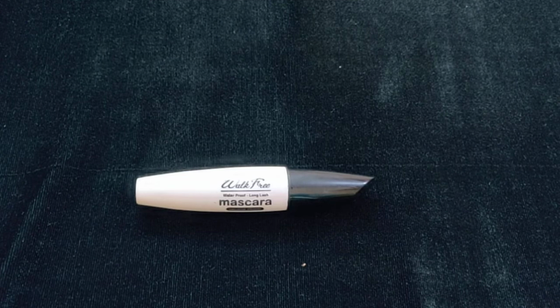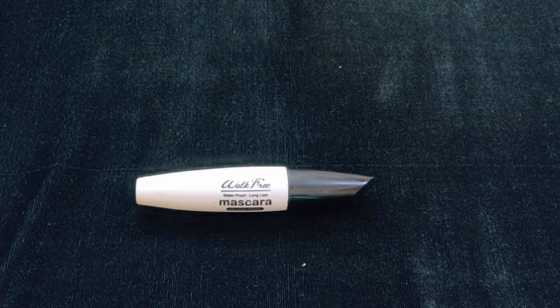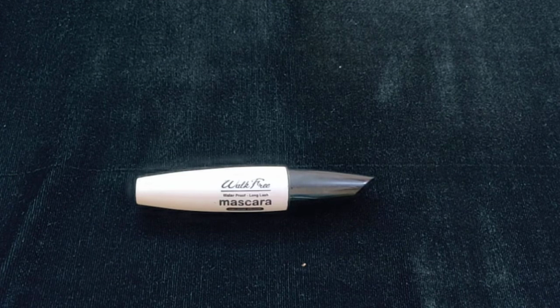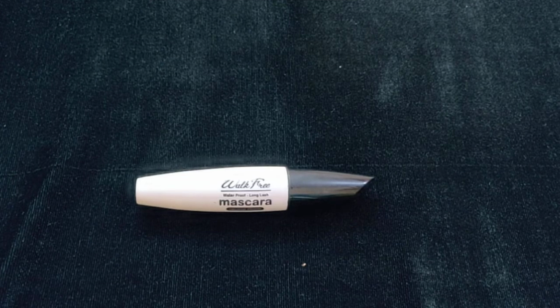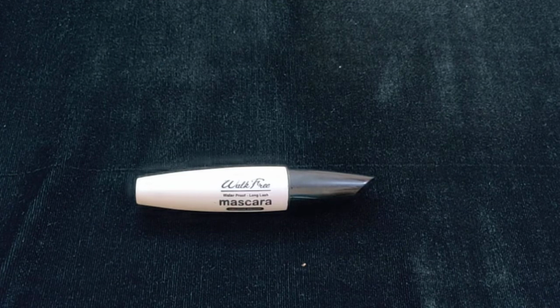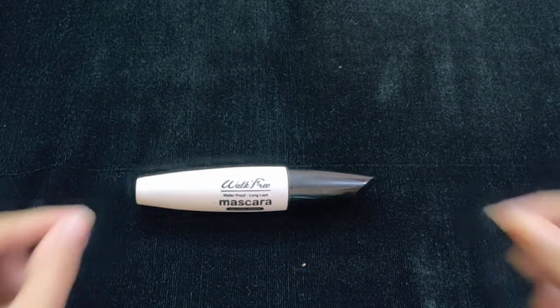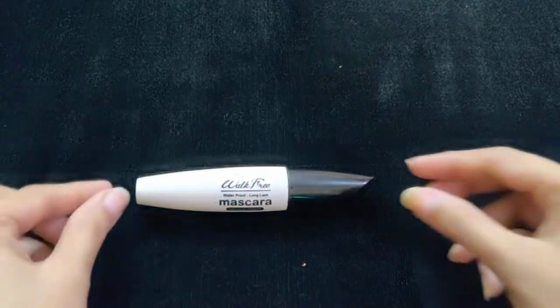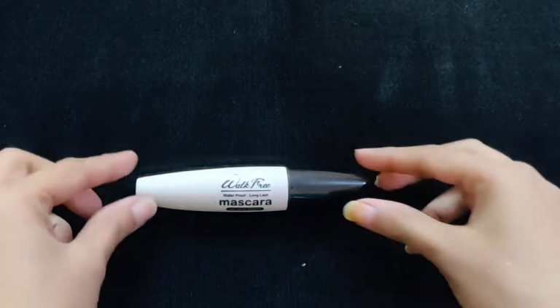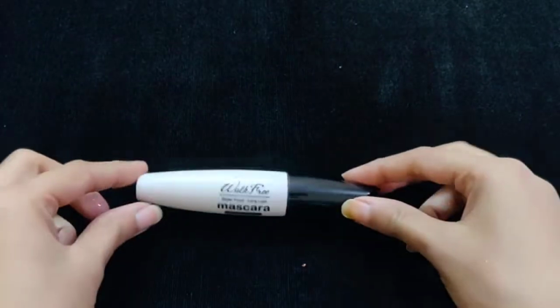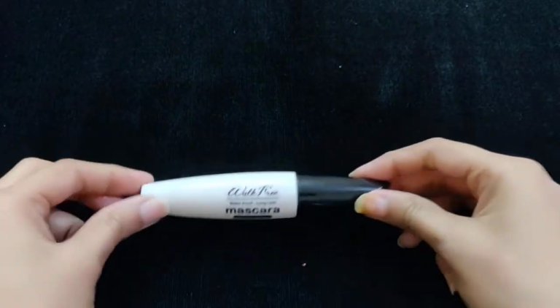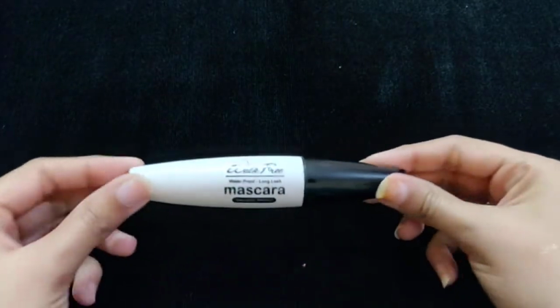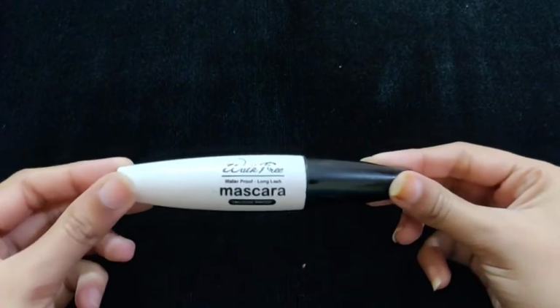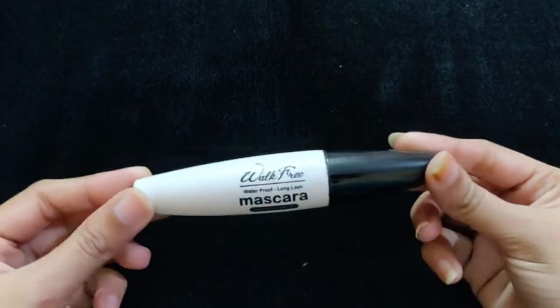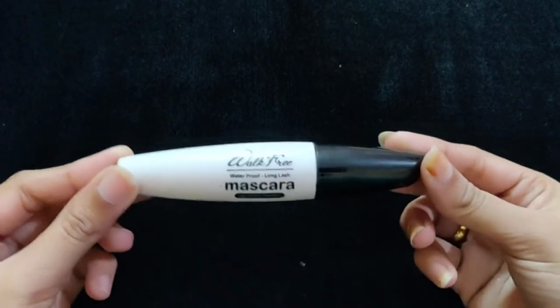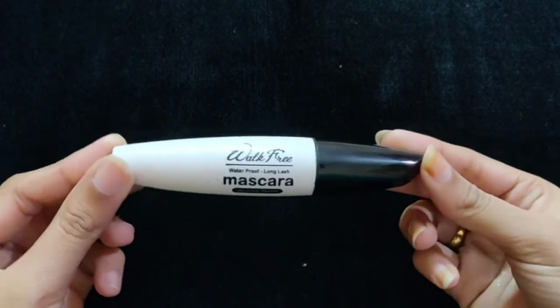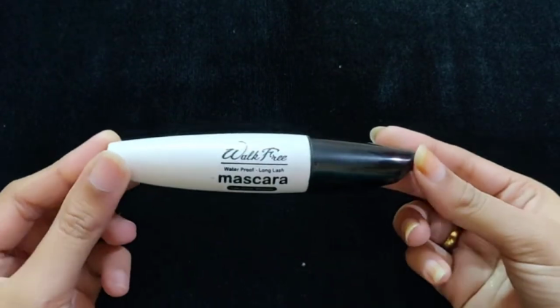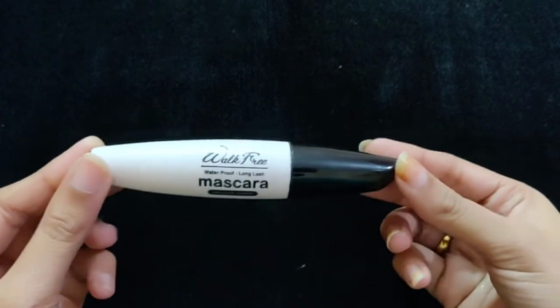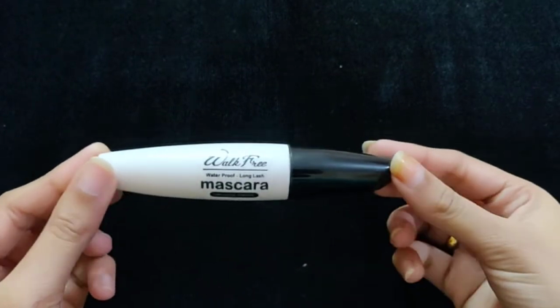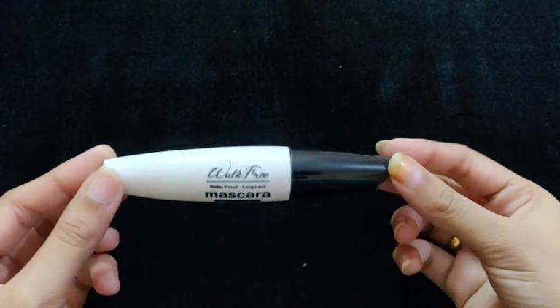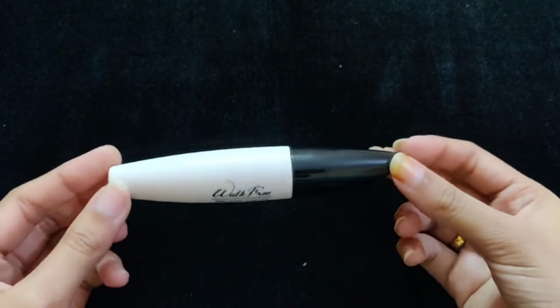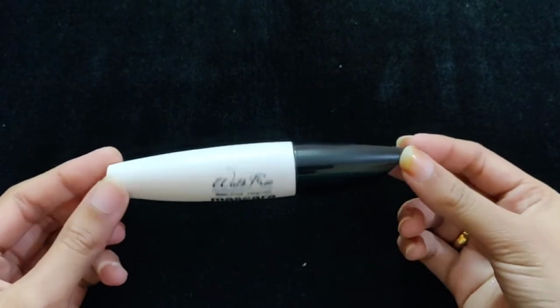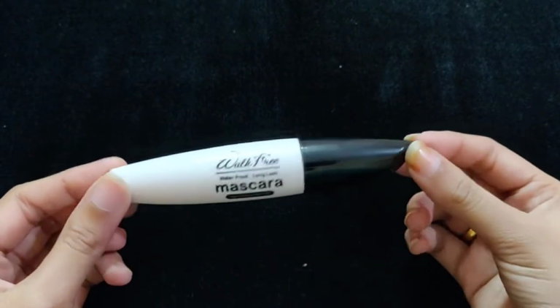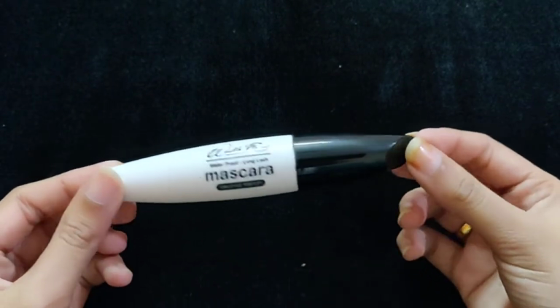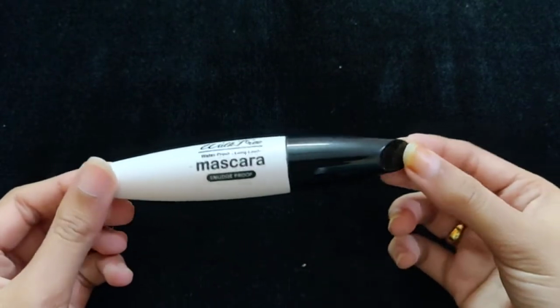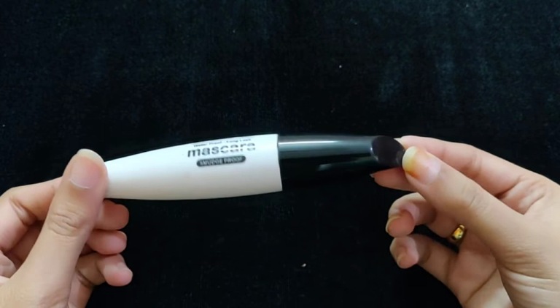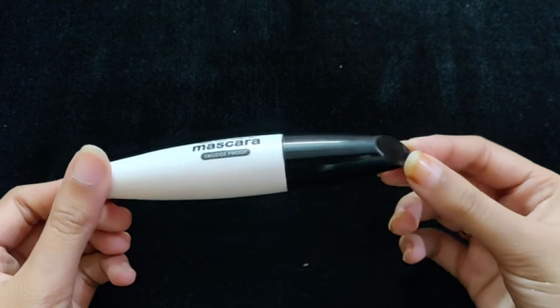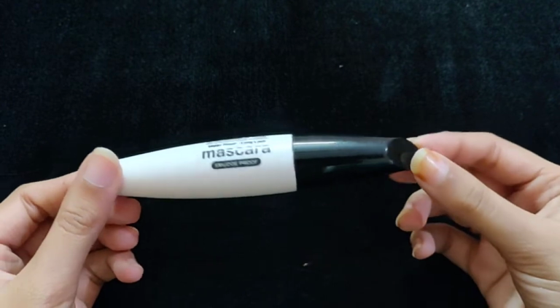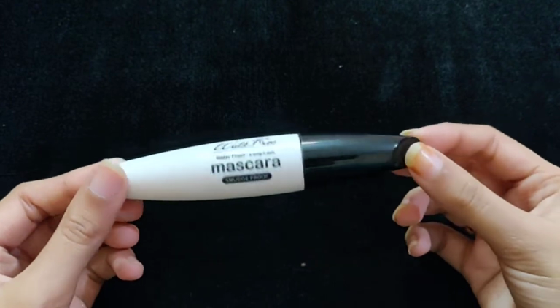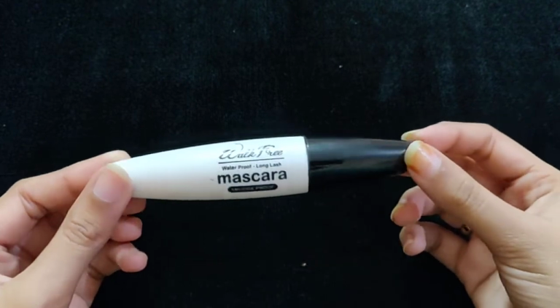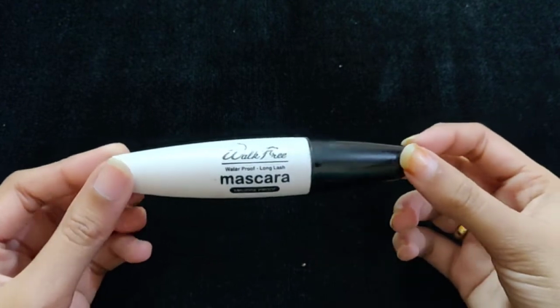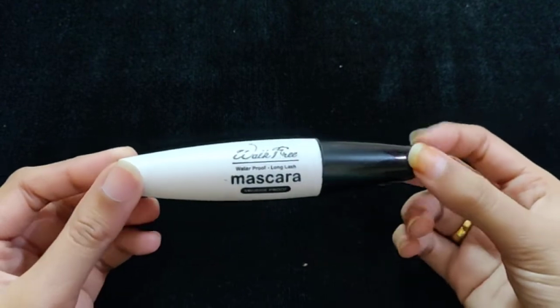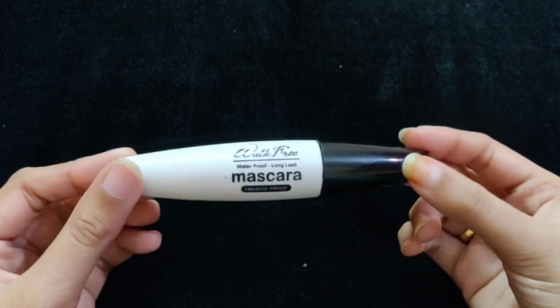This is a waterproof mascara from Blue Heaven. I bought it from the market and I will show you my review.